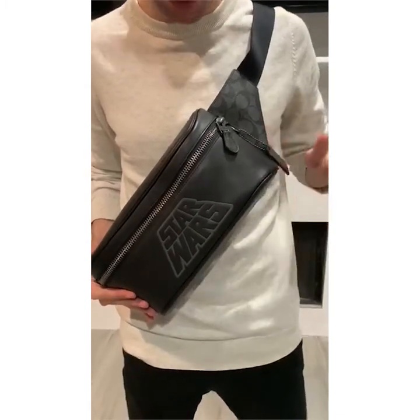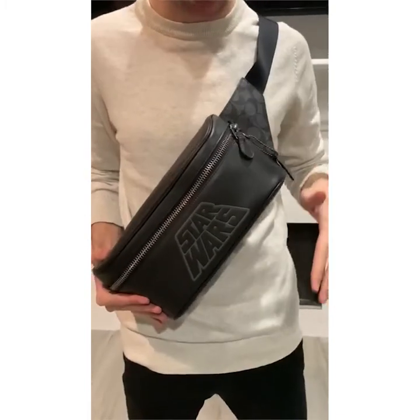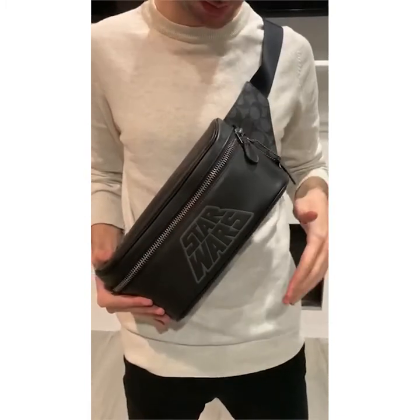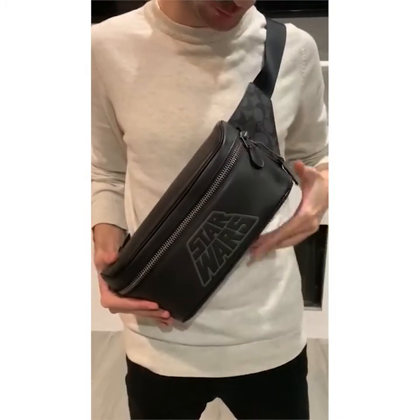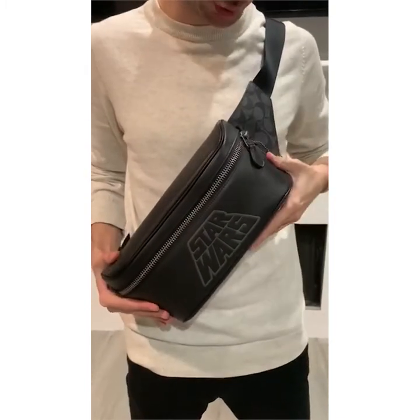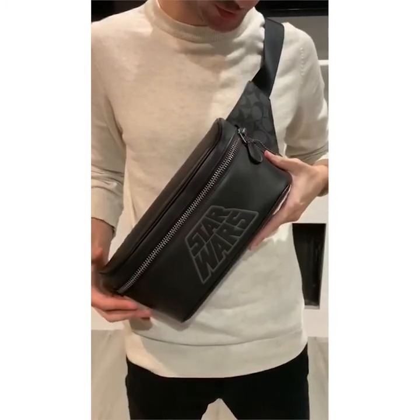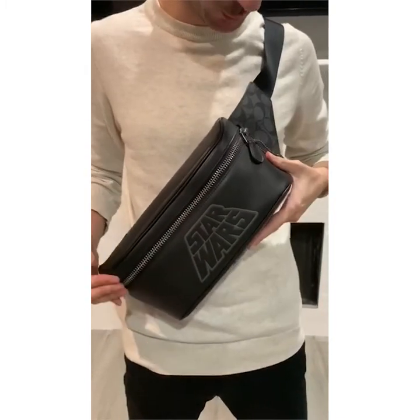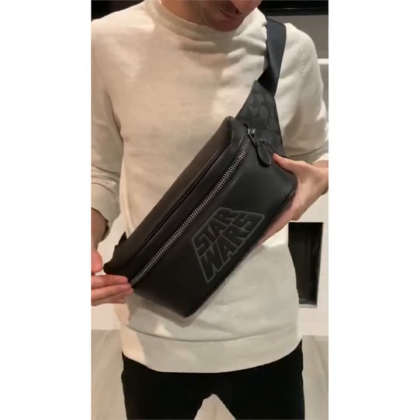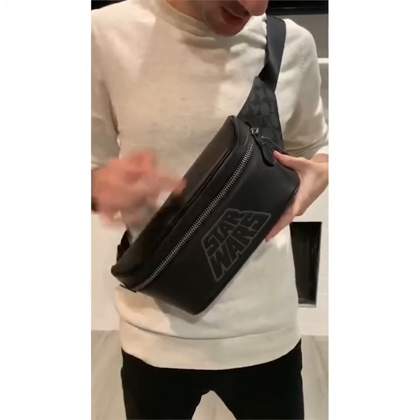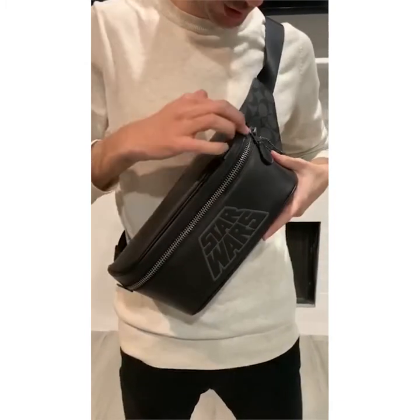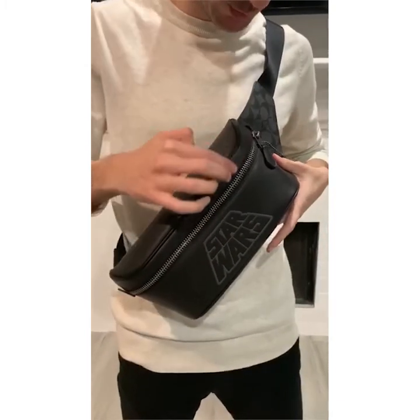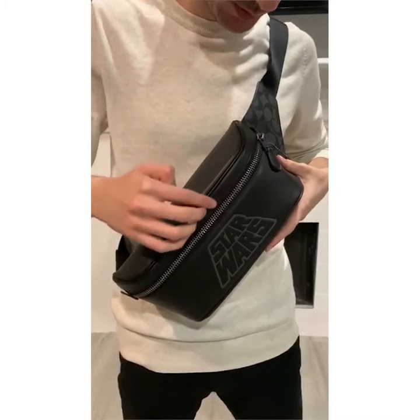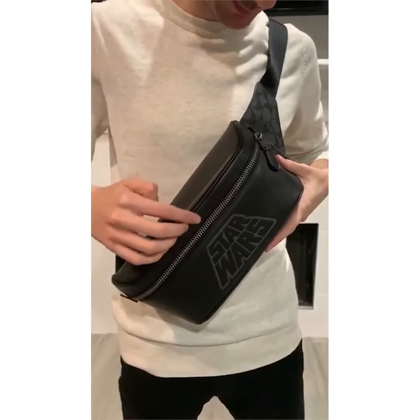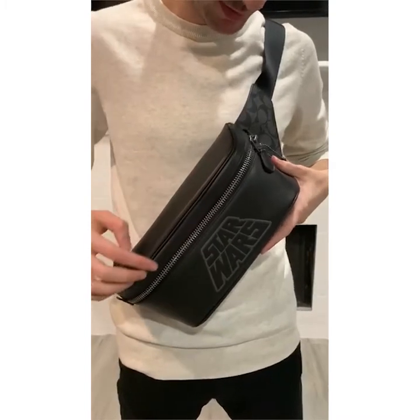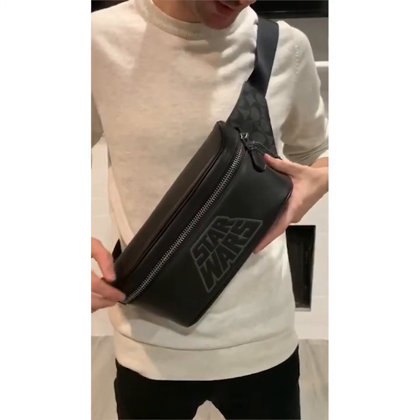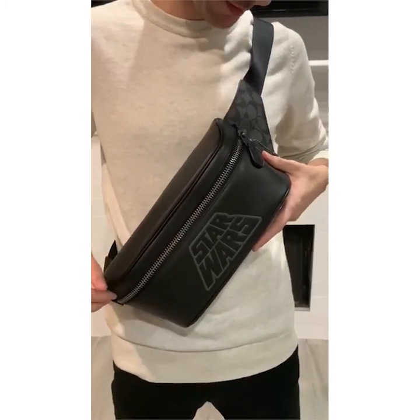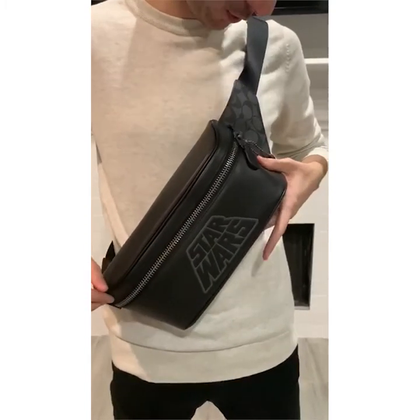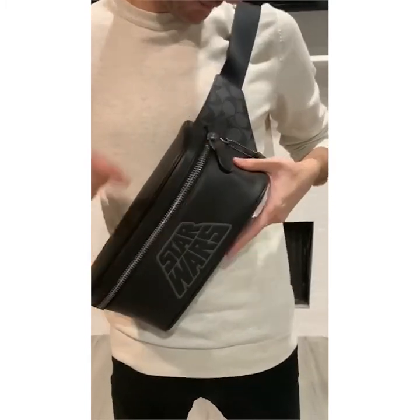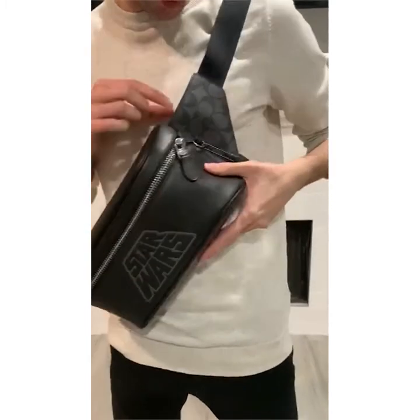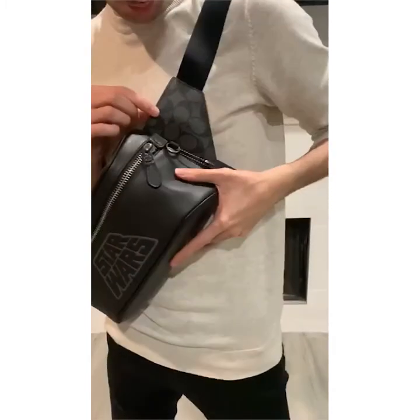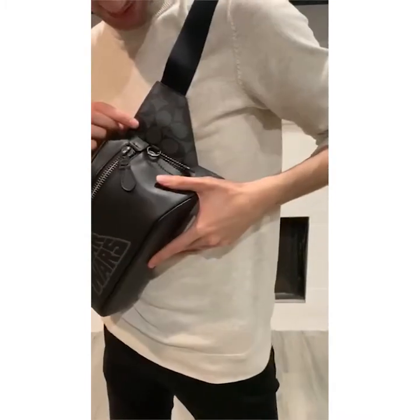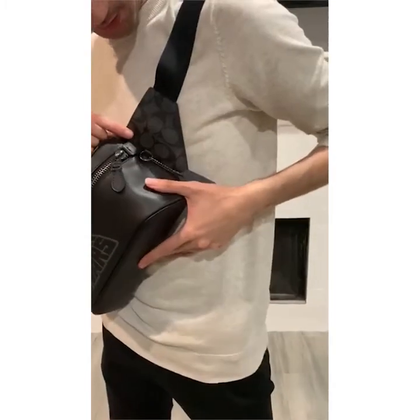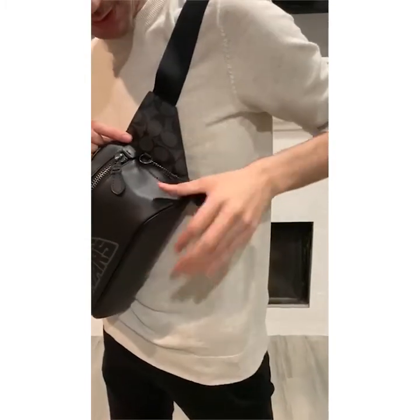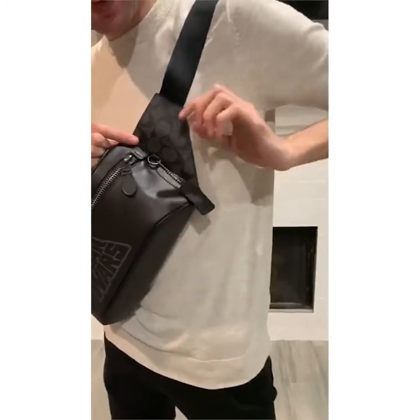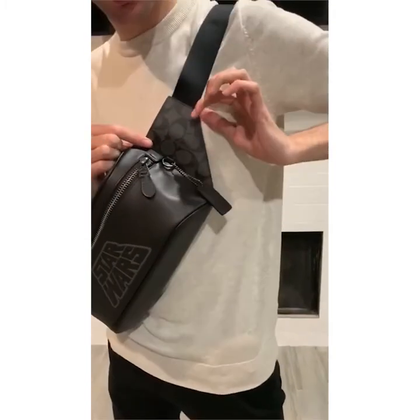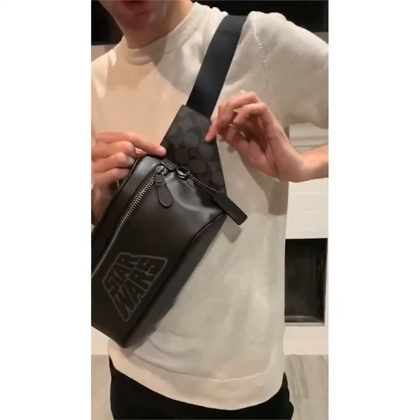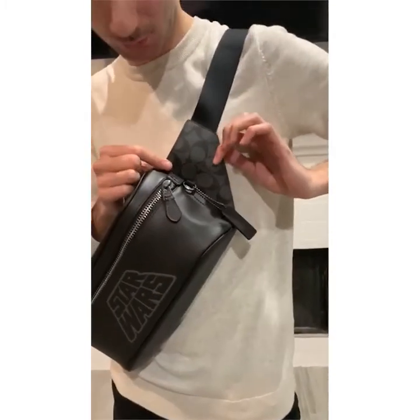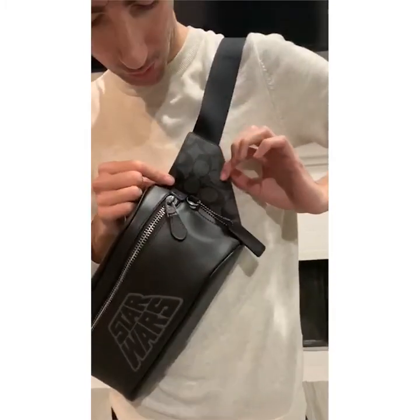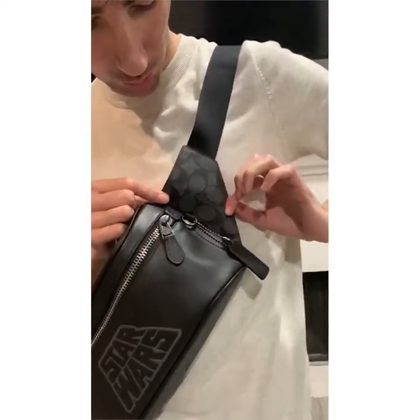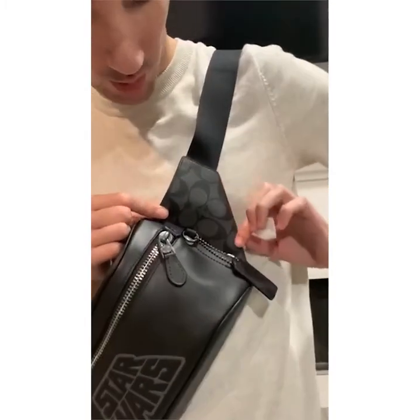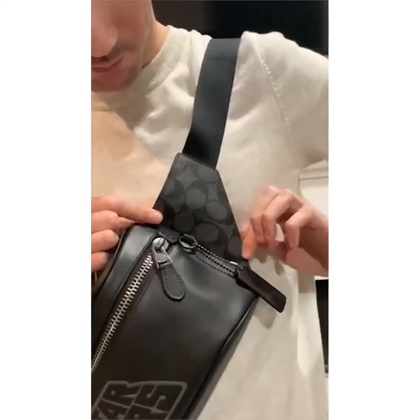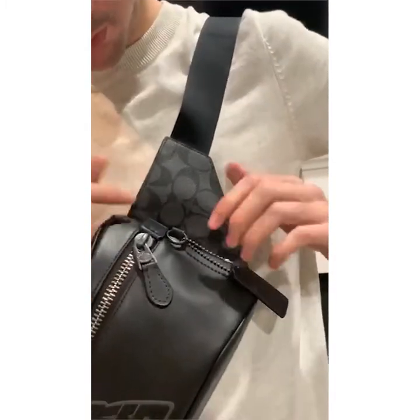I like how it stays really dark and subtle. The hardware with the zipper is gunmetal. You do get a touch of the Coach logo, of course.